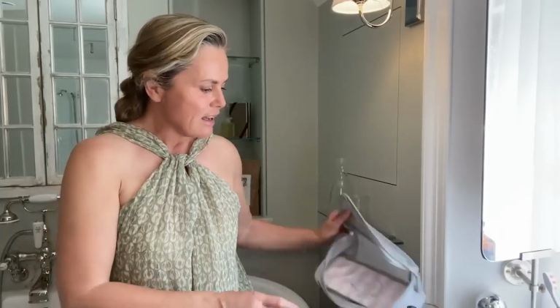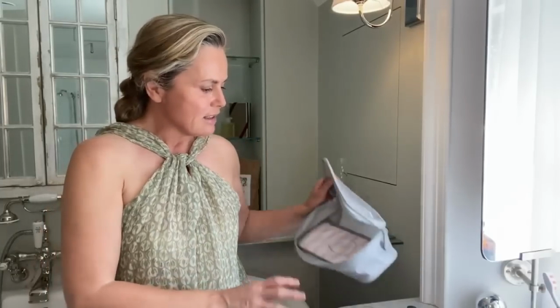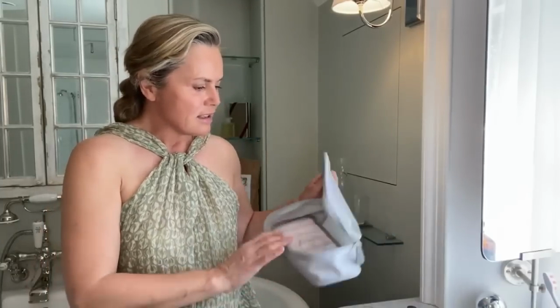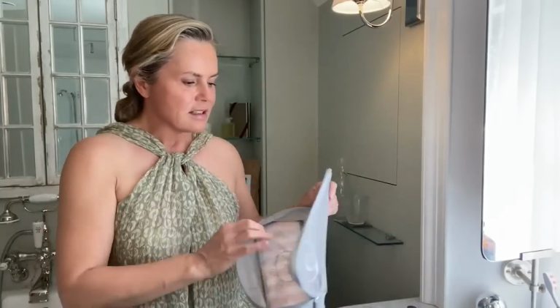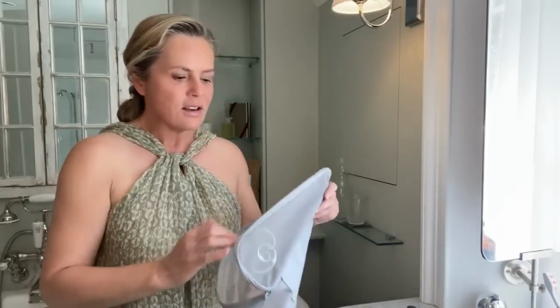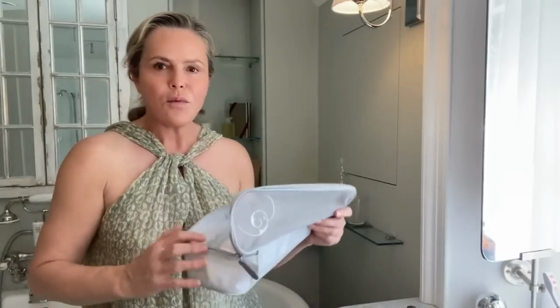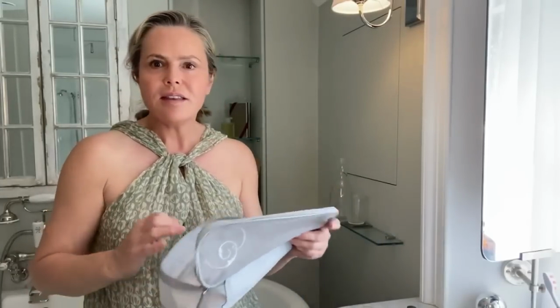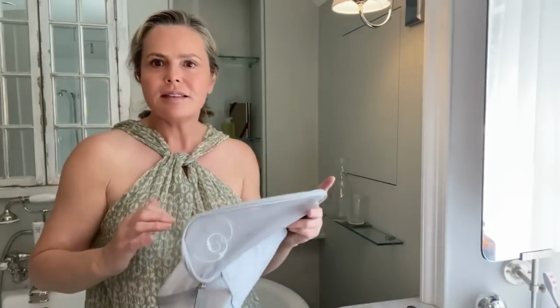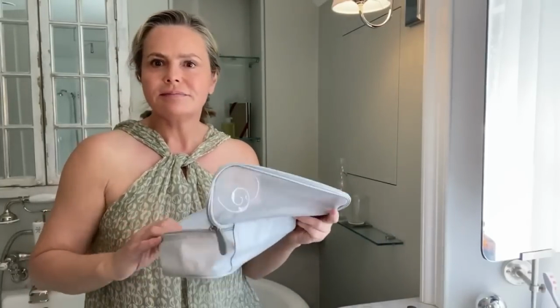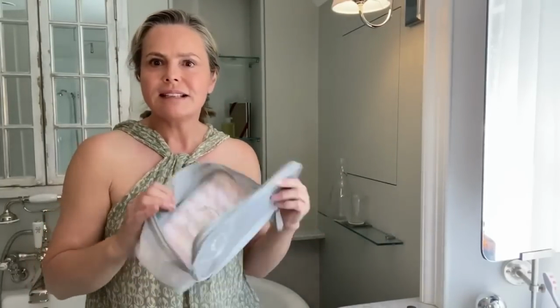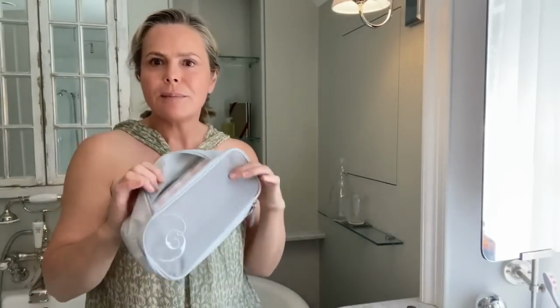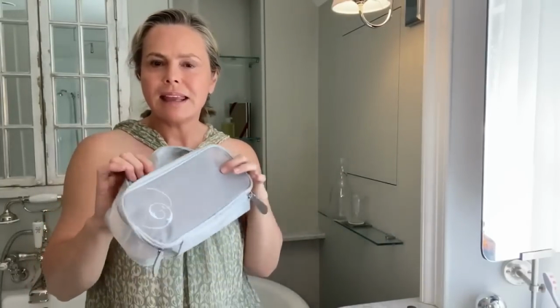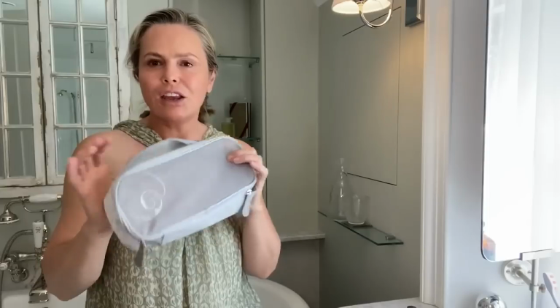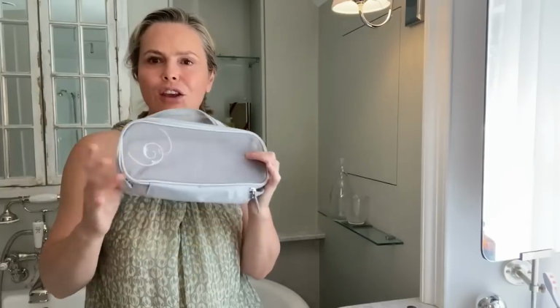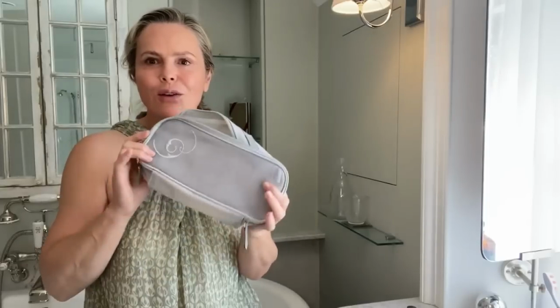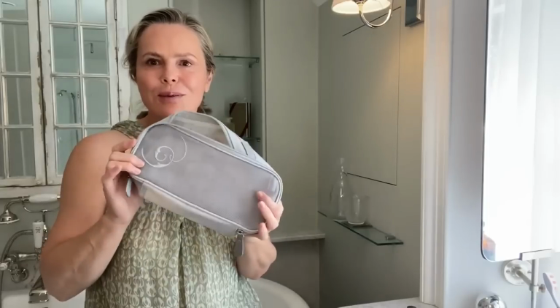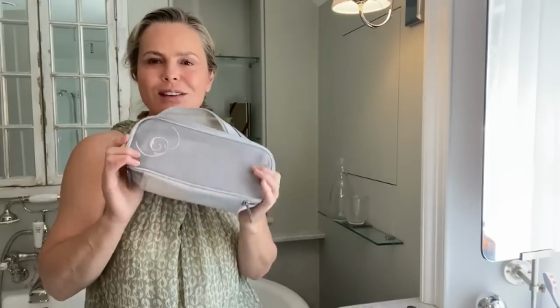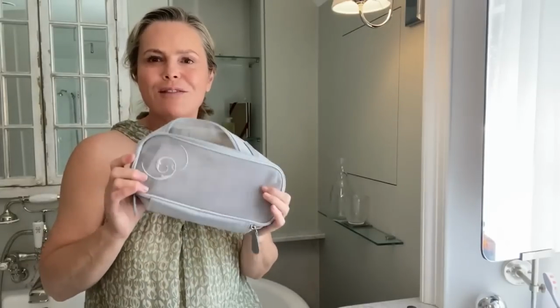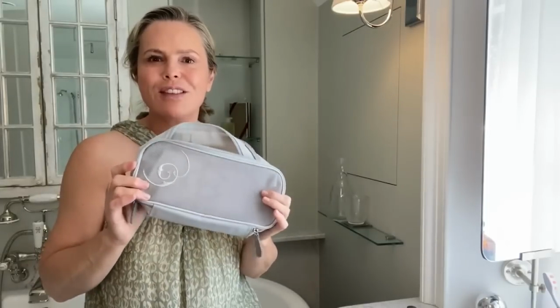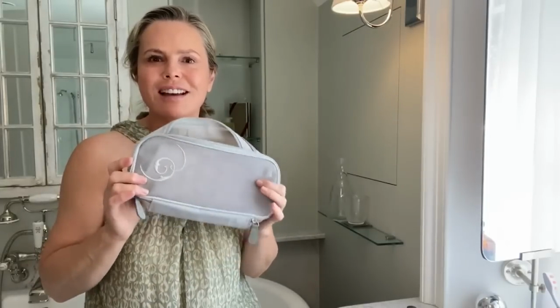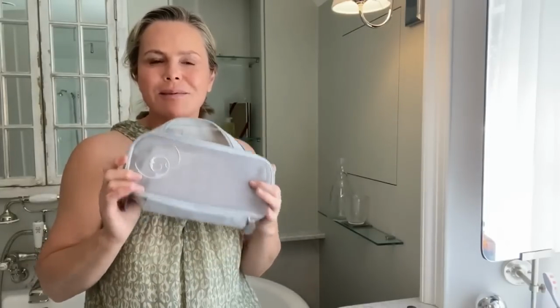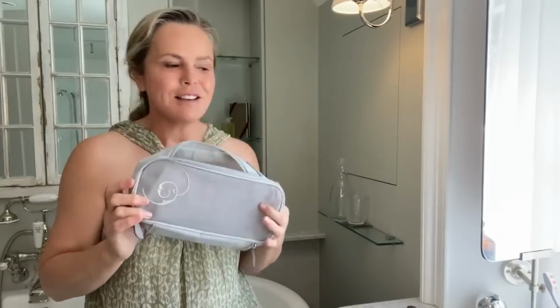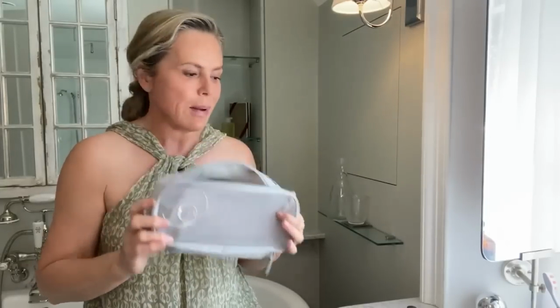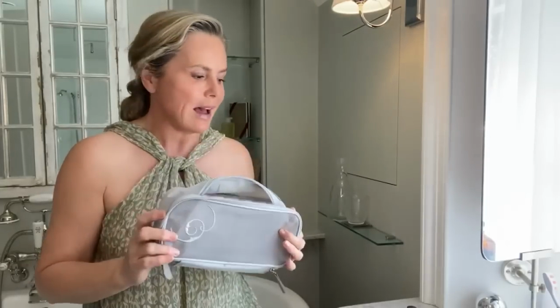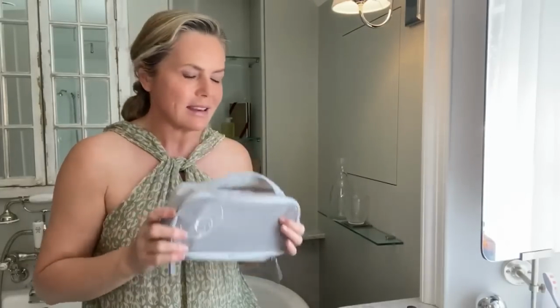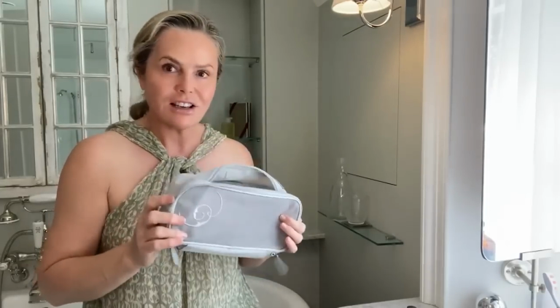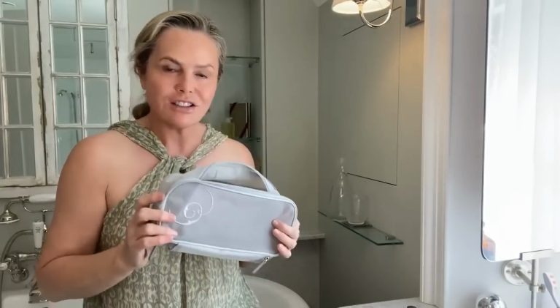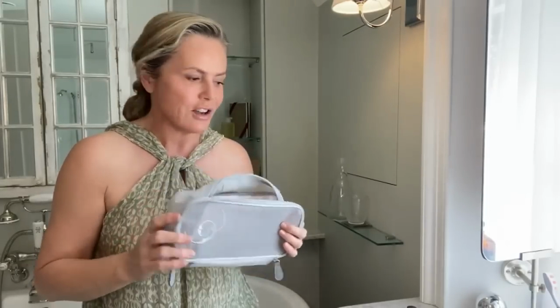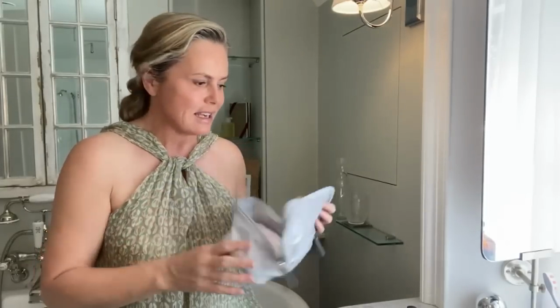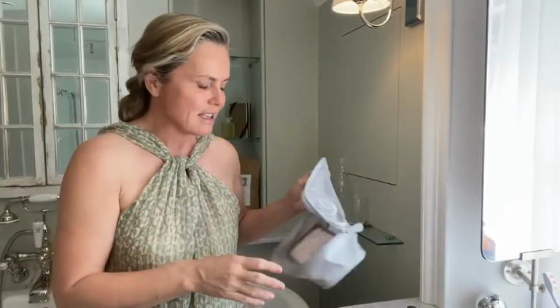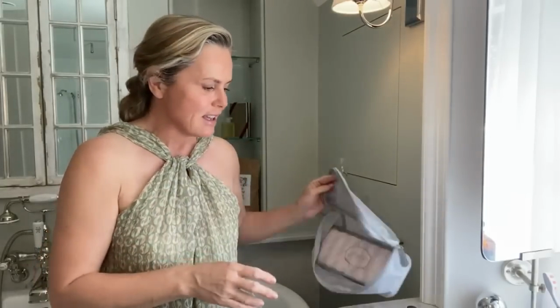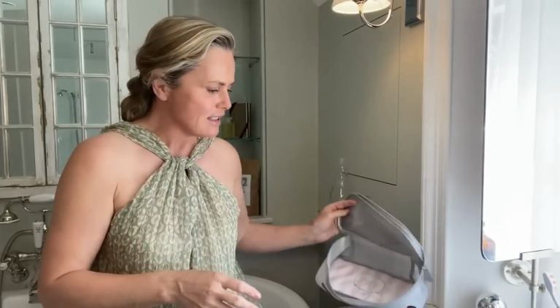To start with, it's a packing cube, so everything I'm going to pack is going to go into this.